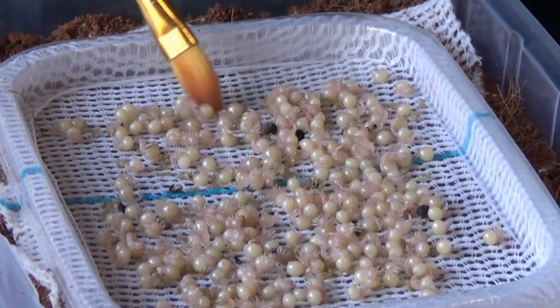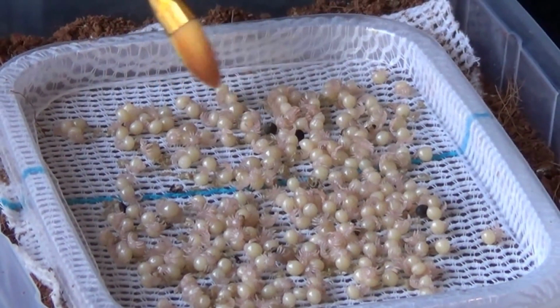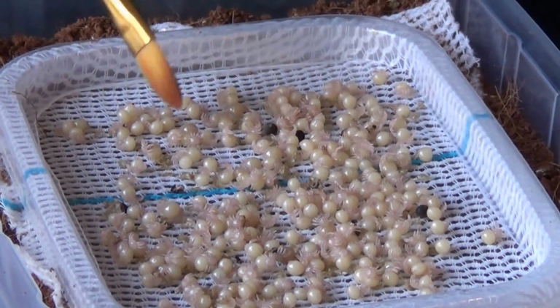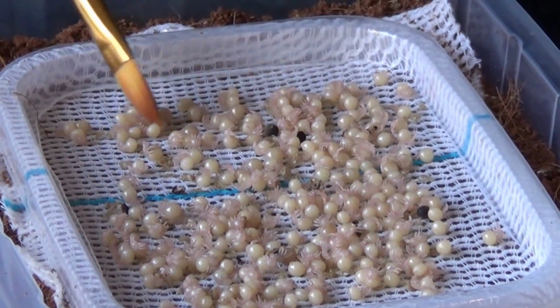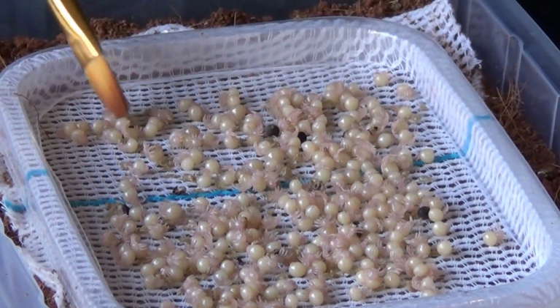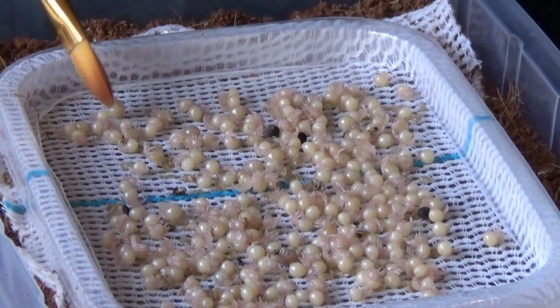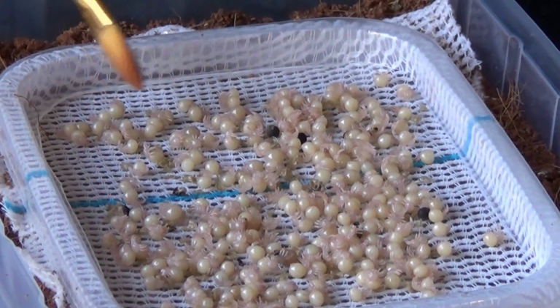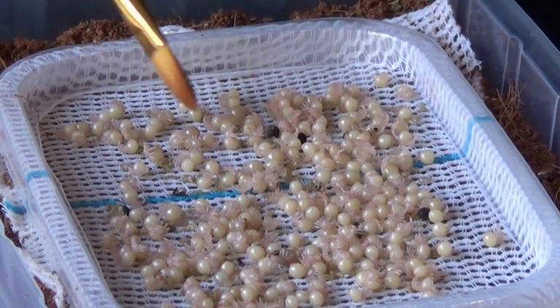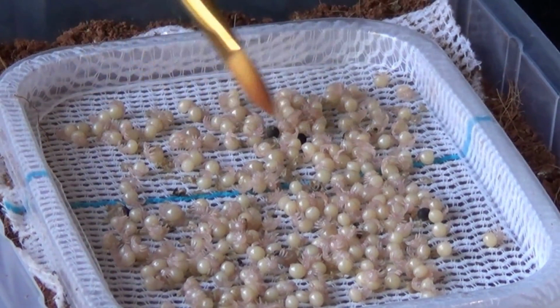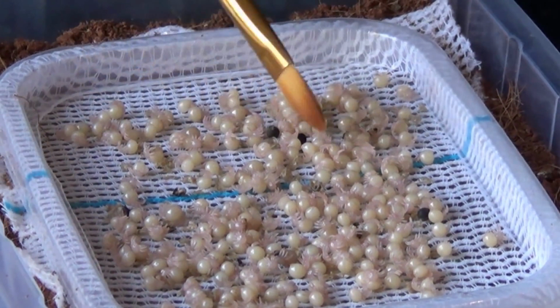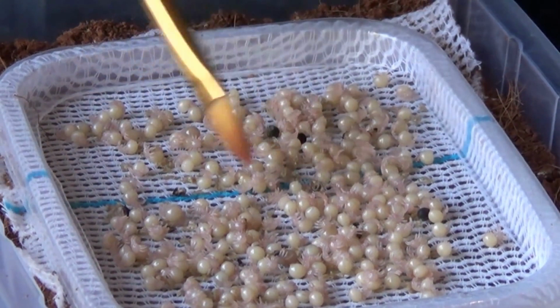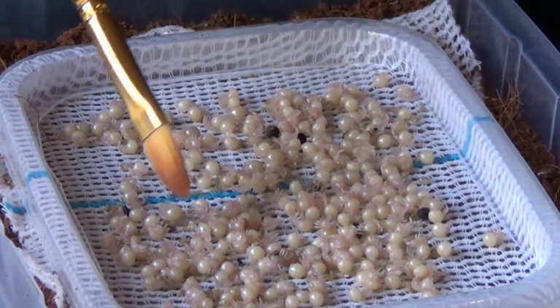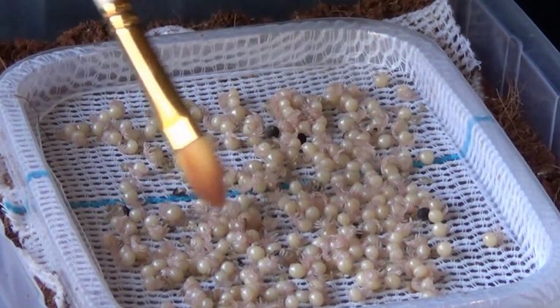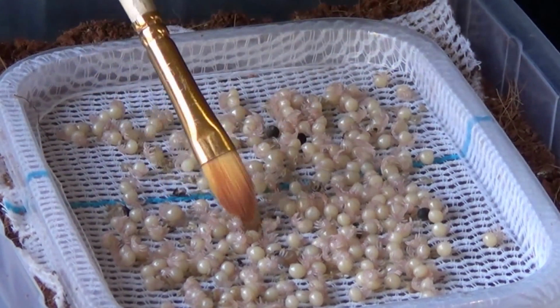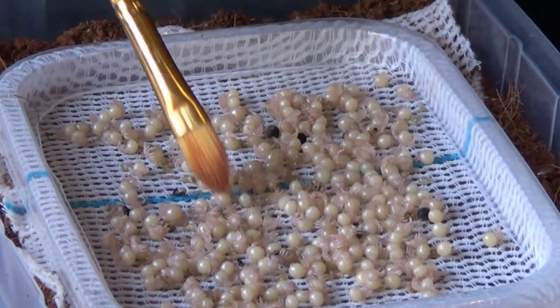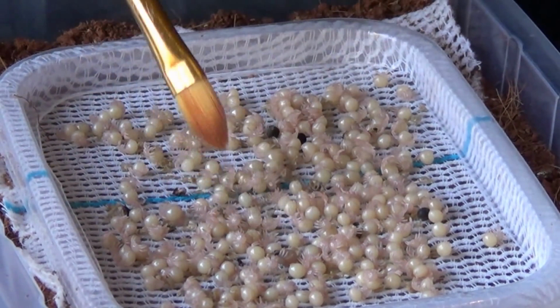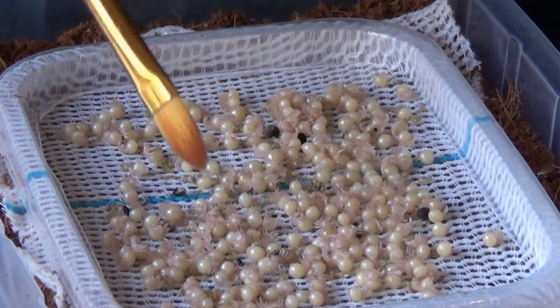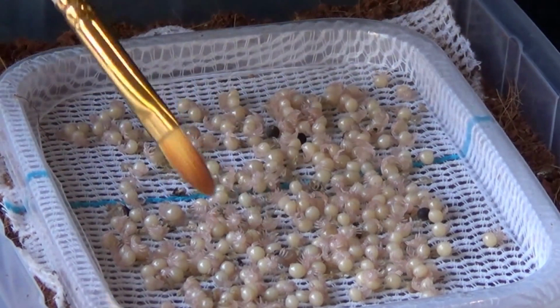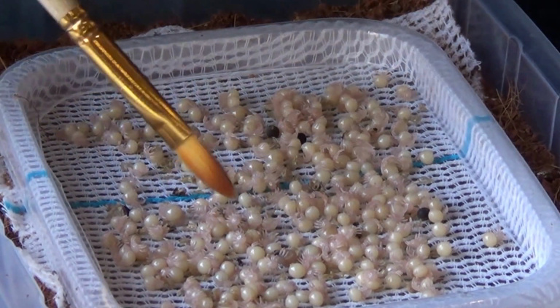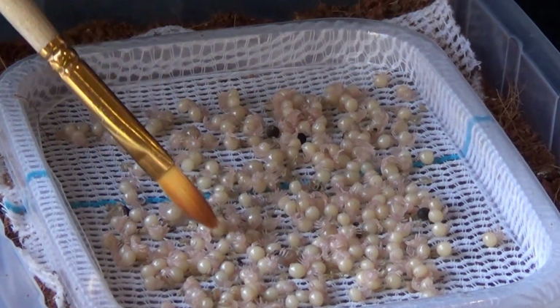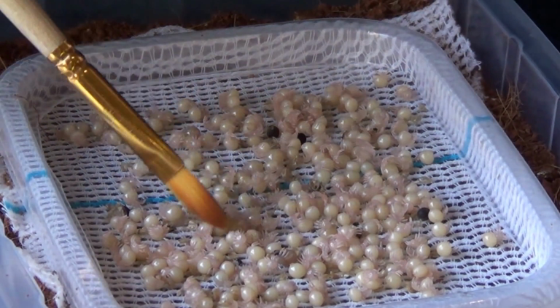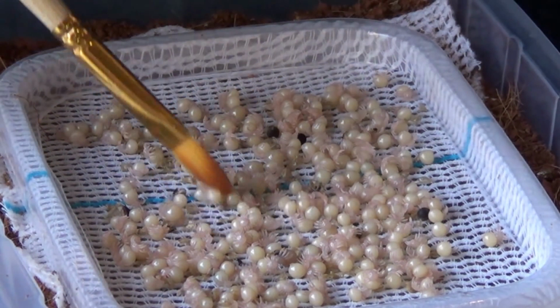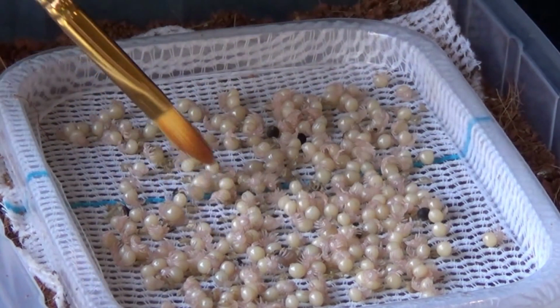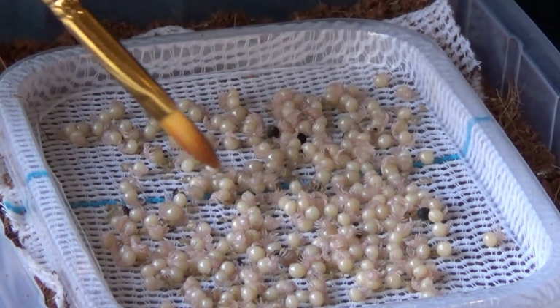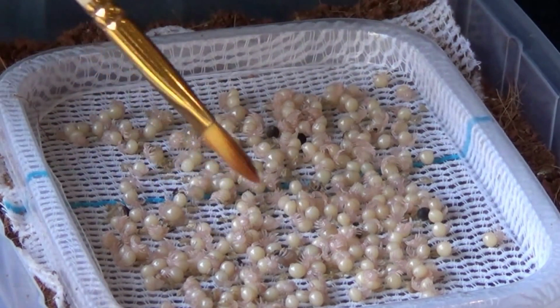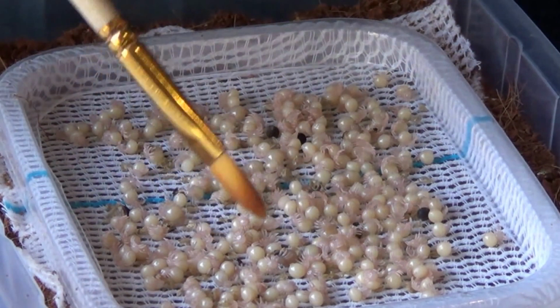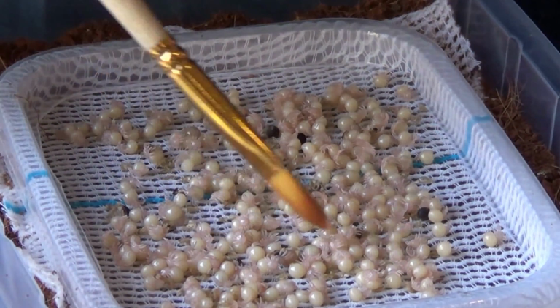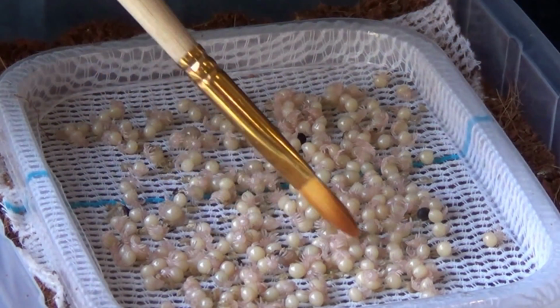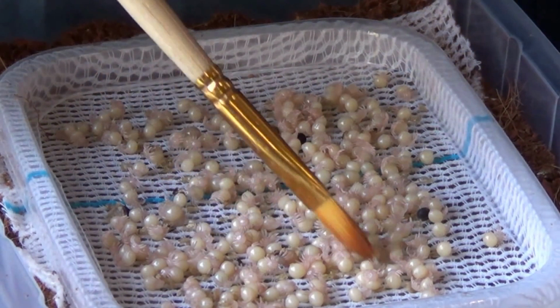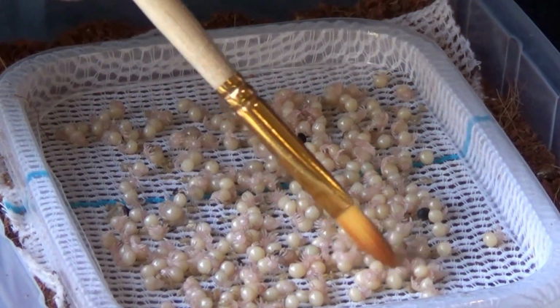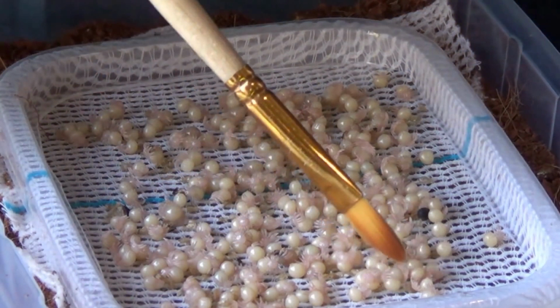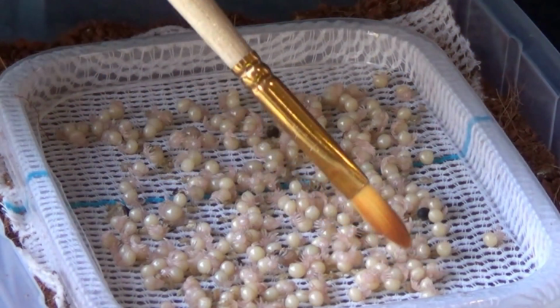The more spread out they are, the less chance there is of them beginning to nibble on their neighbour.